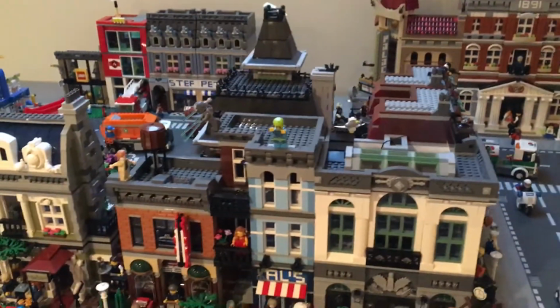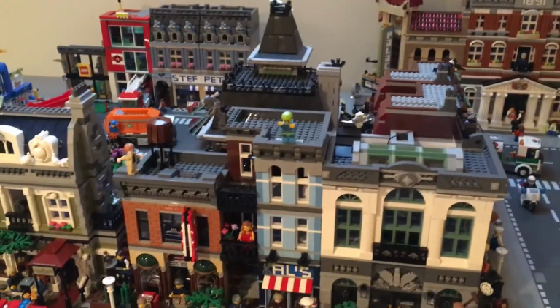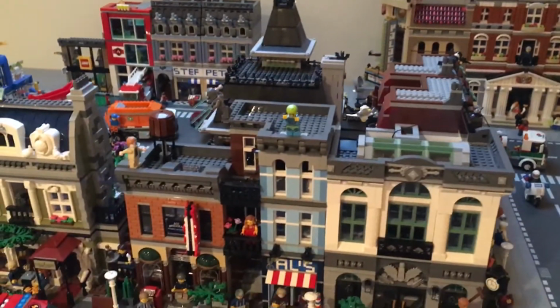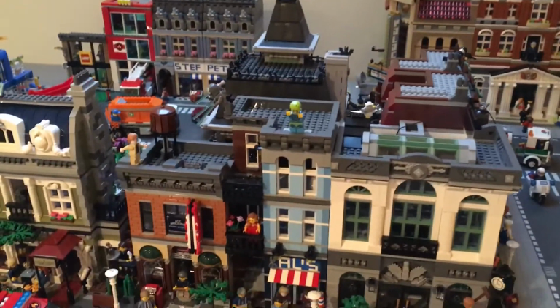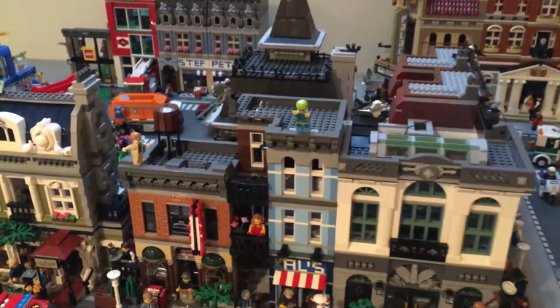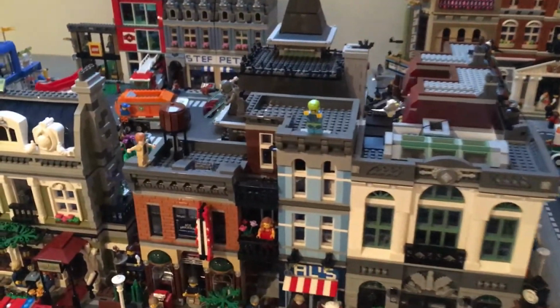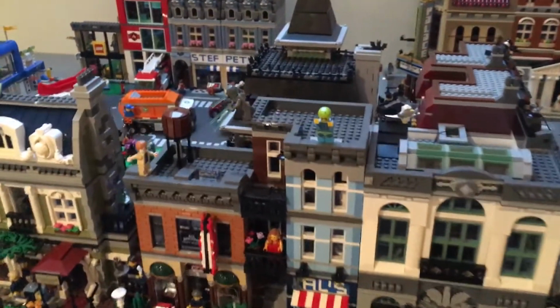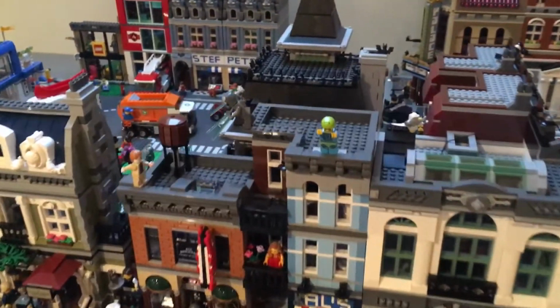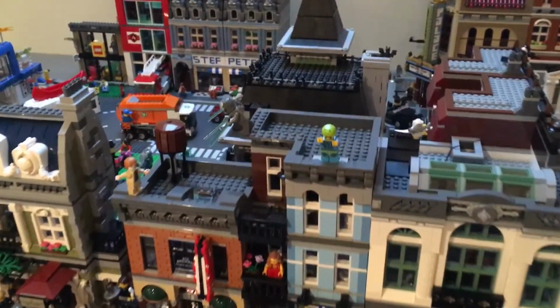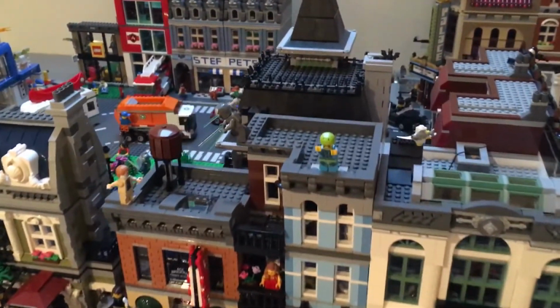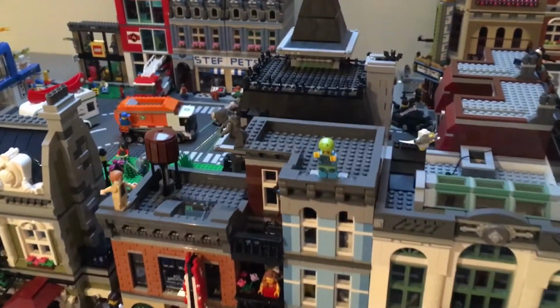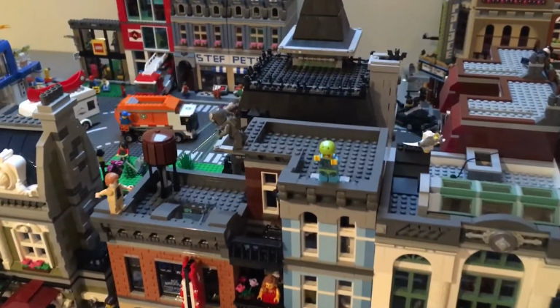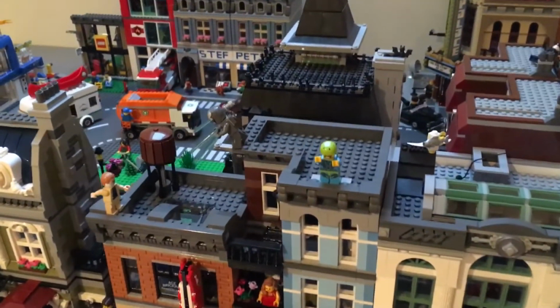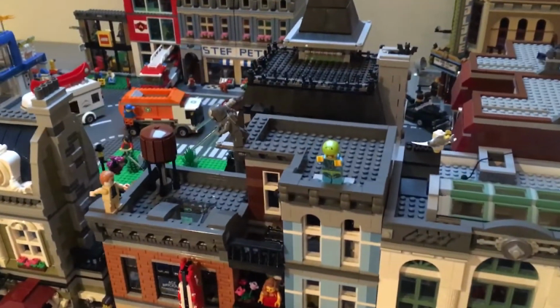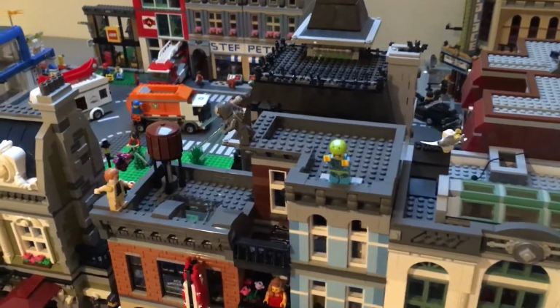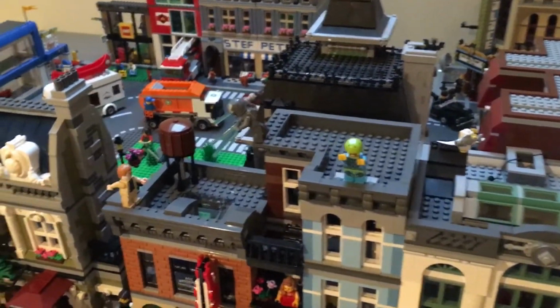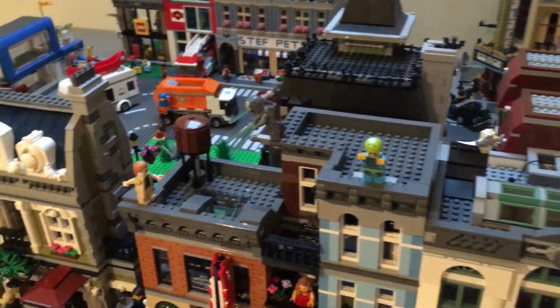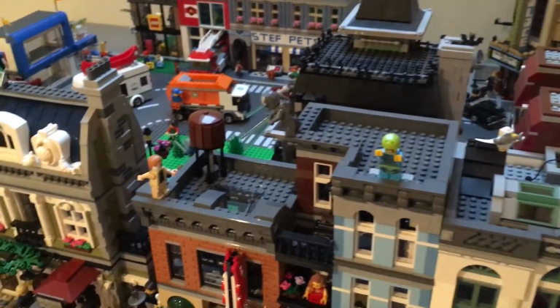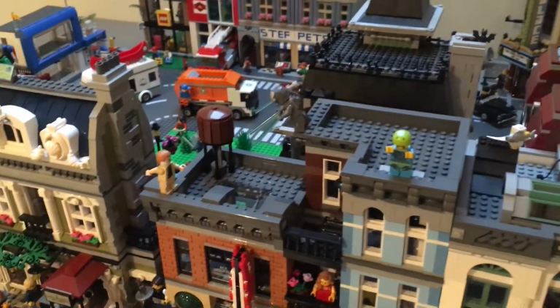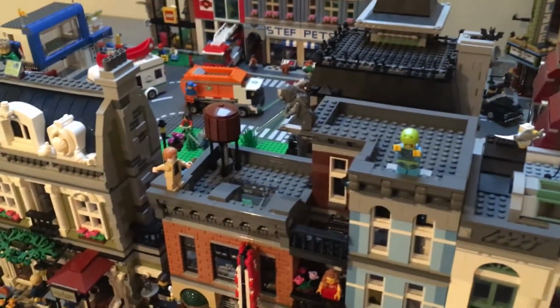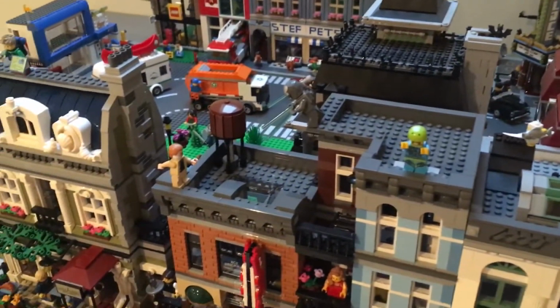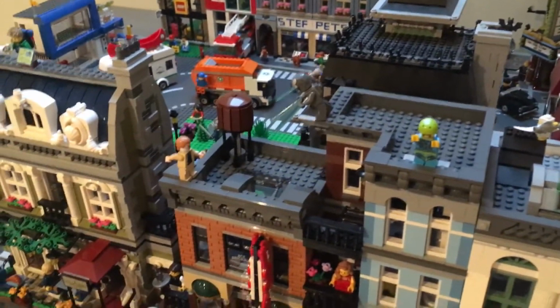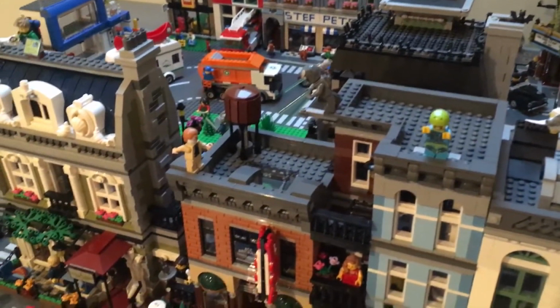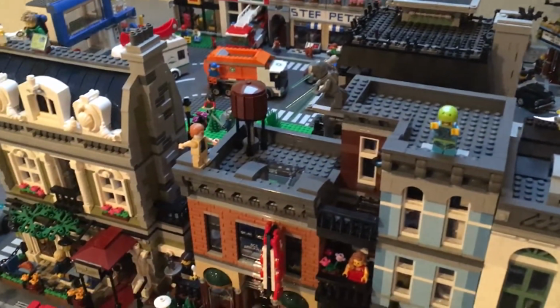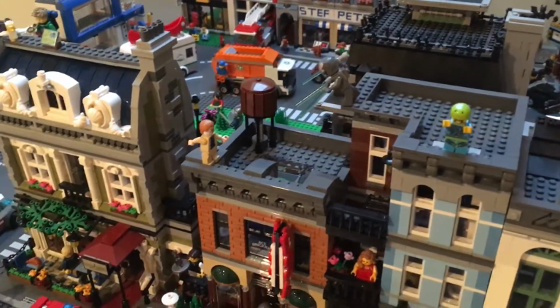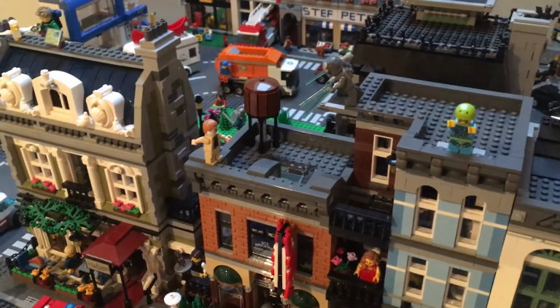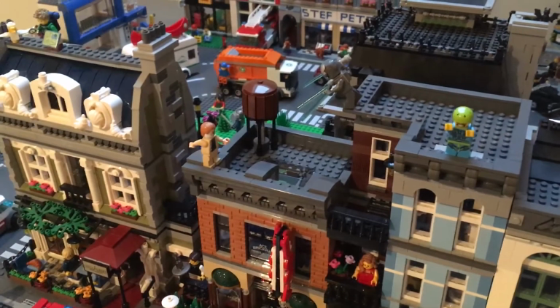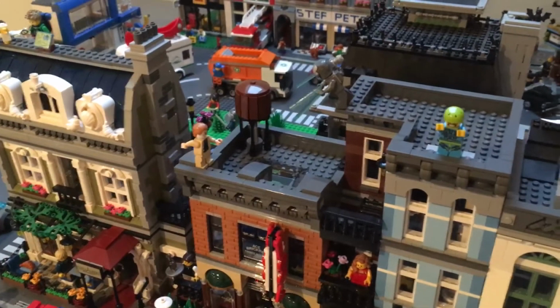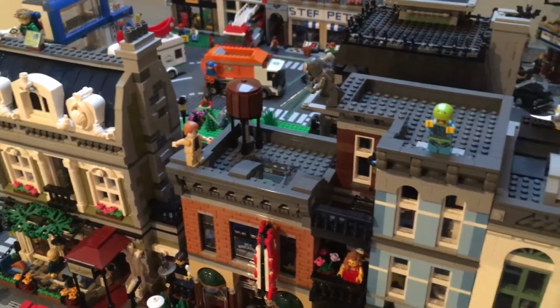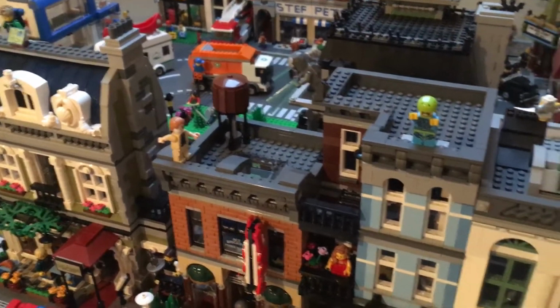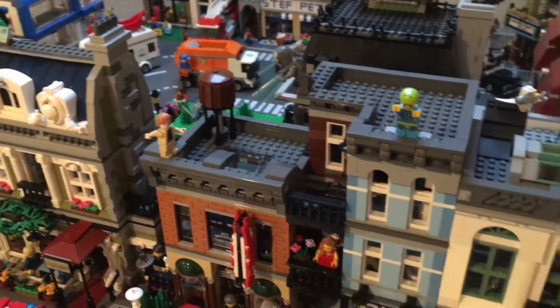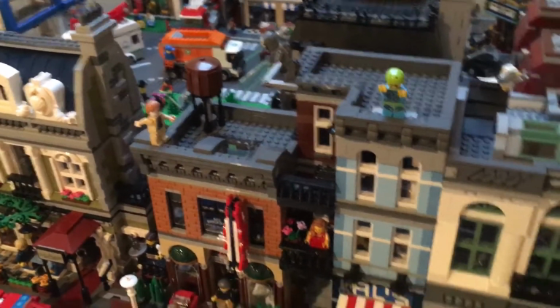Now it looks like we have Iron Man here fighting Aldrich Killian.